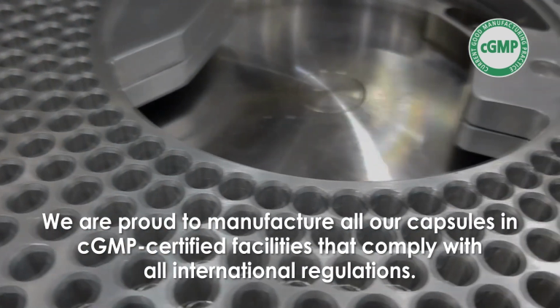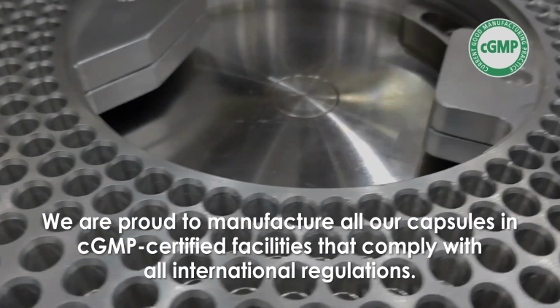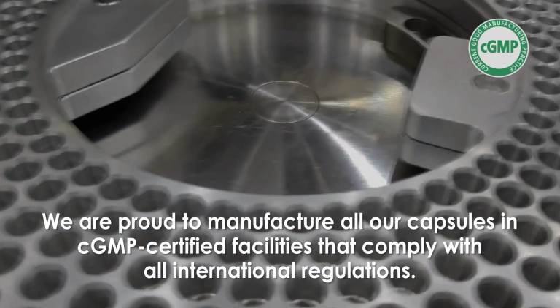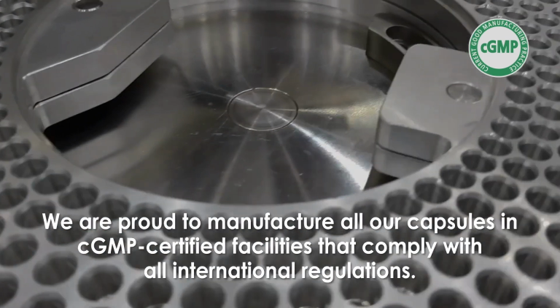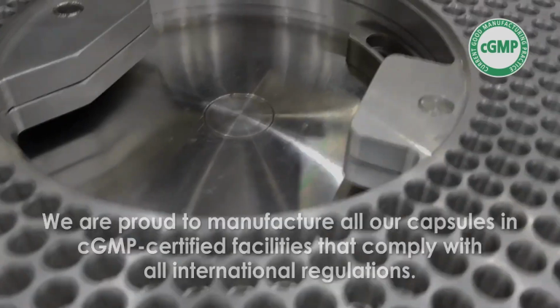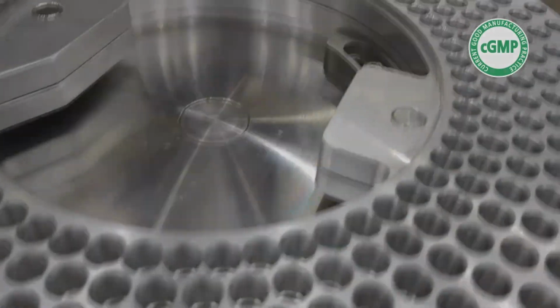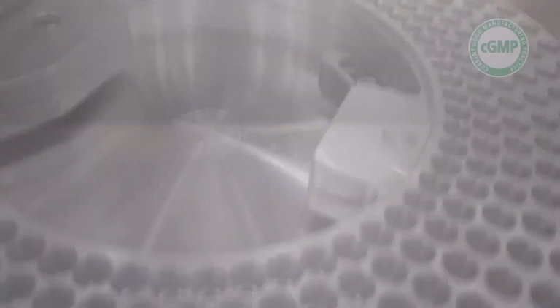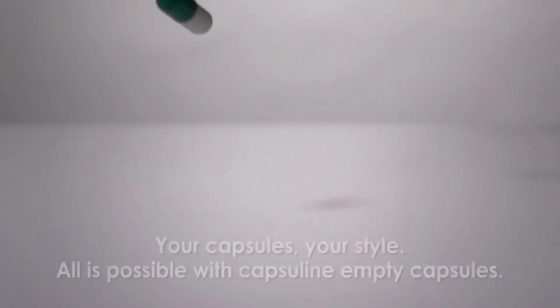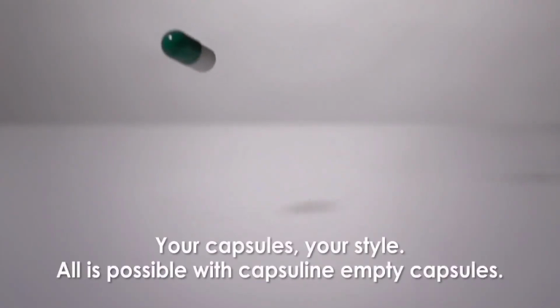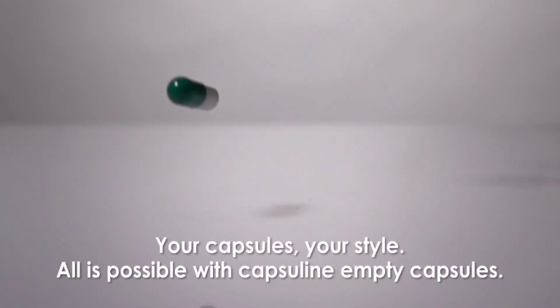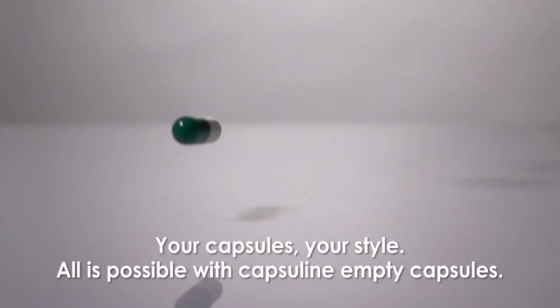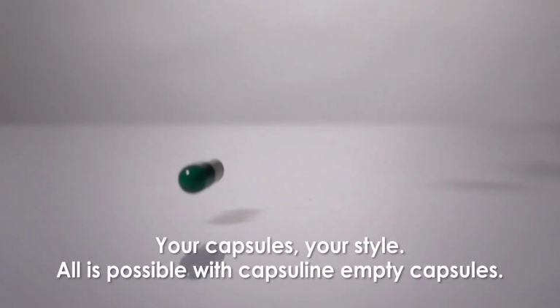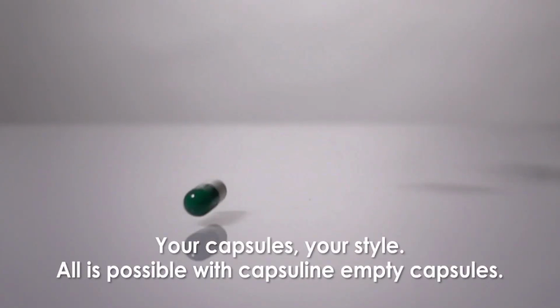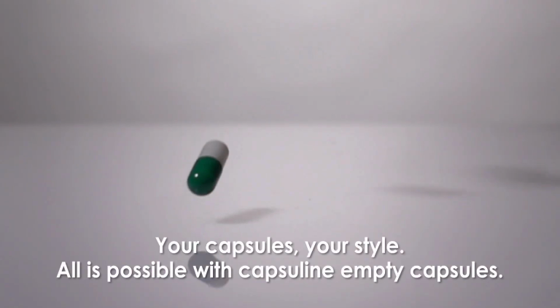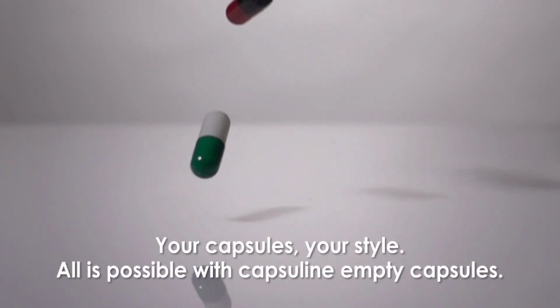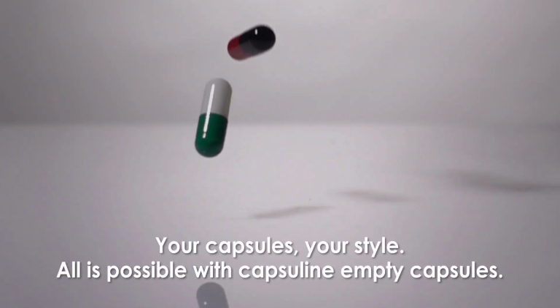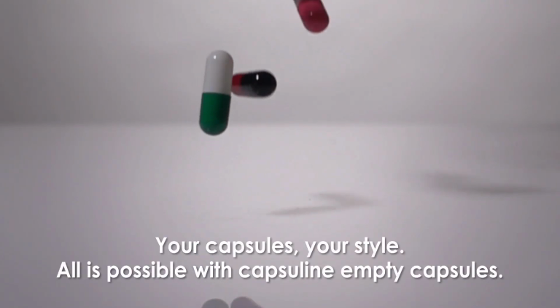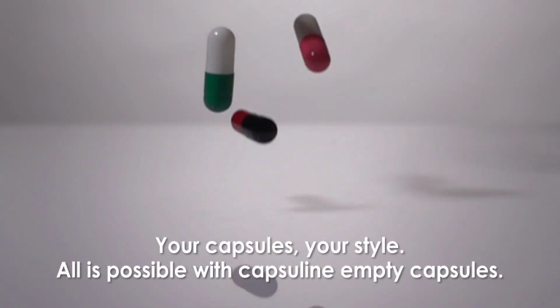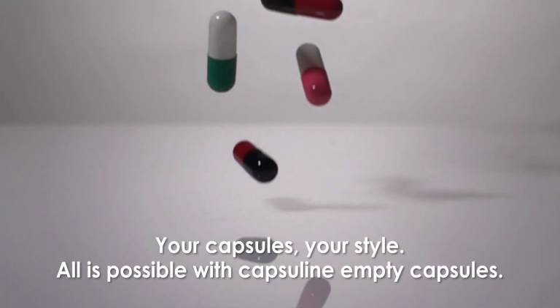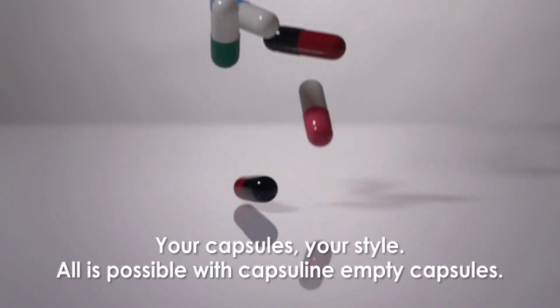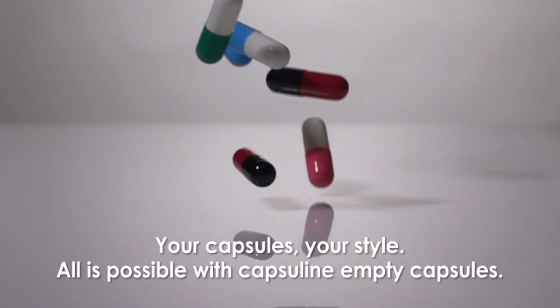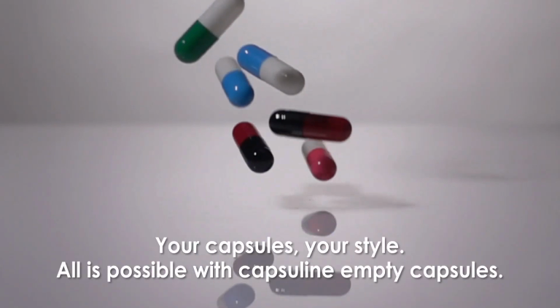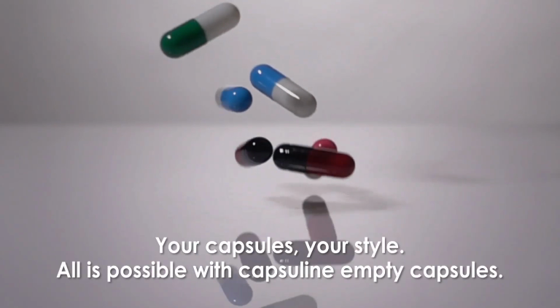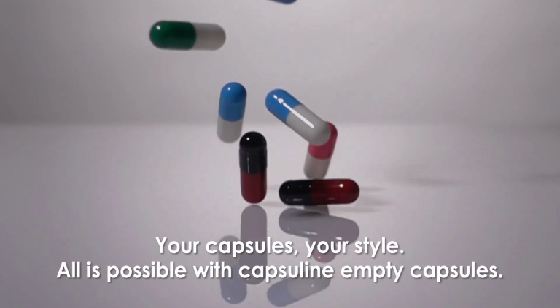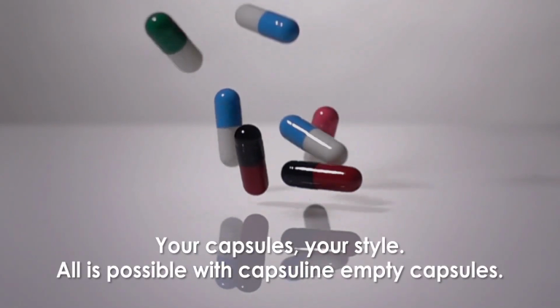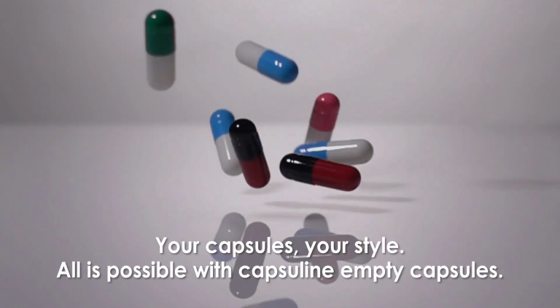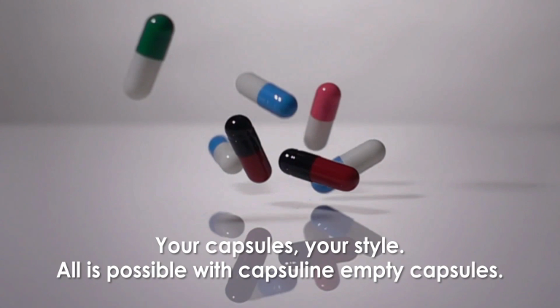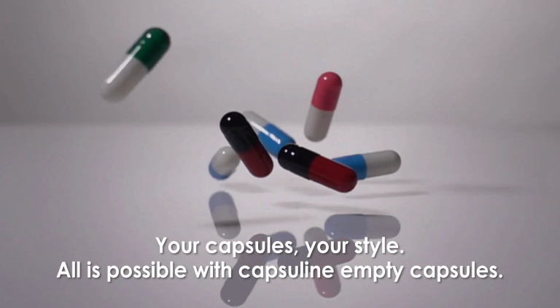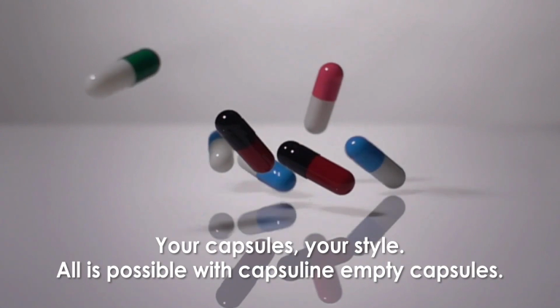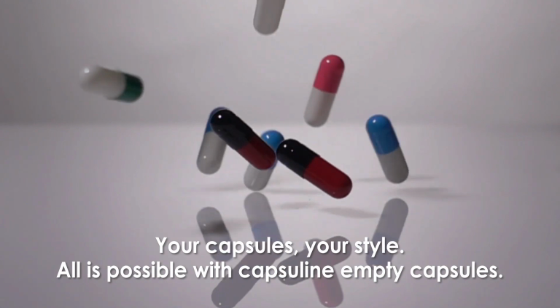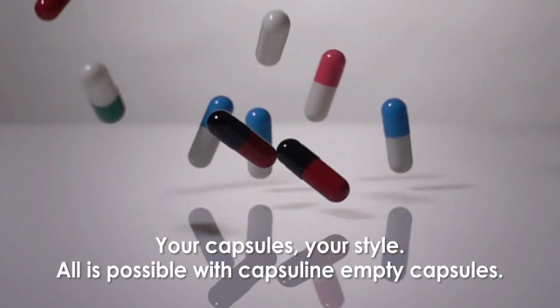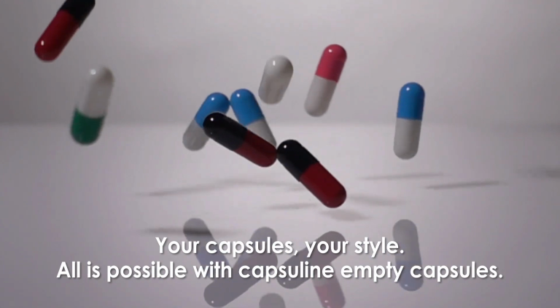Your capsules, your style — all is possible with Capsuline empty capsules.